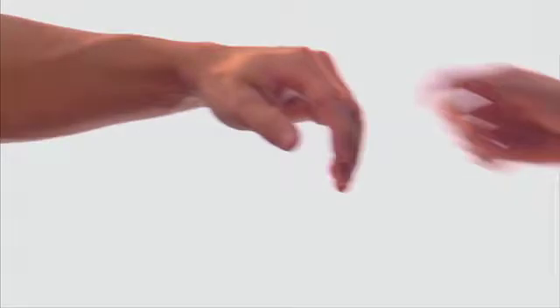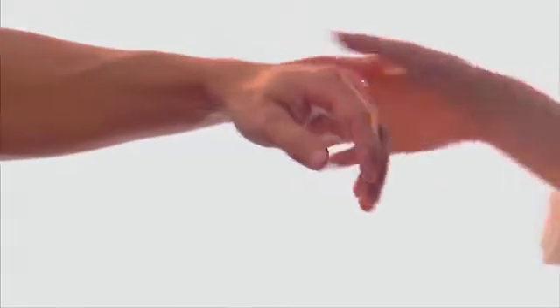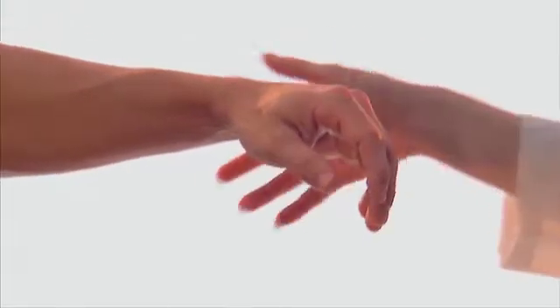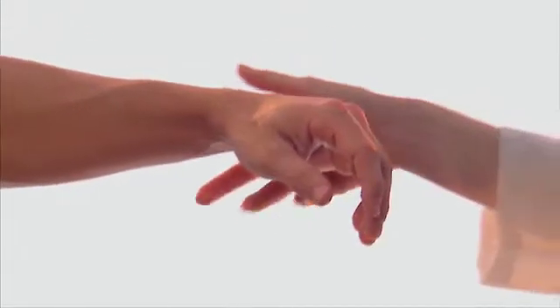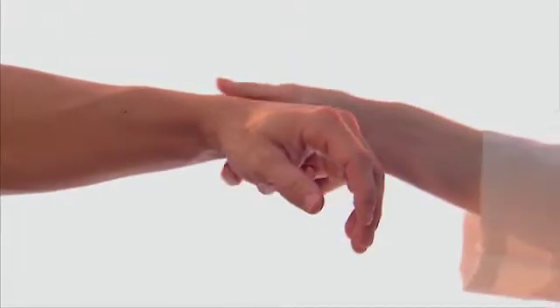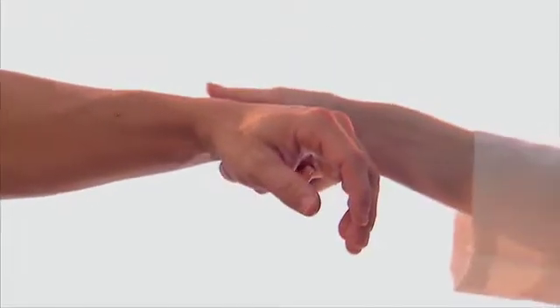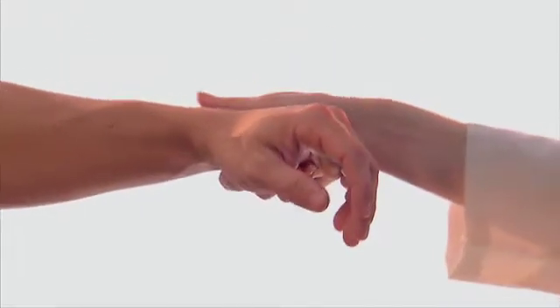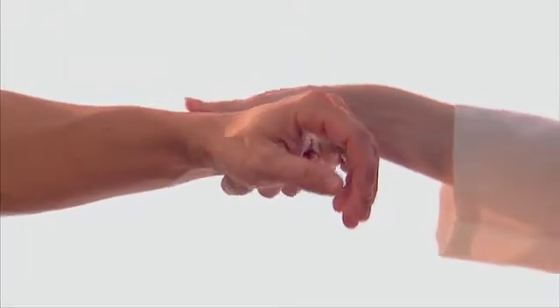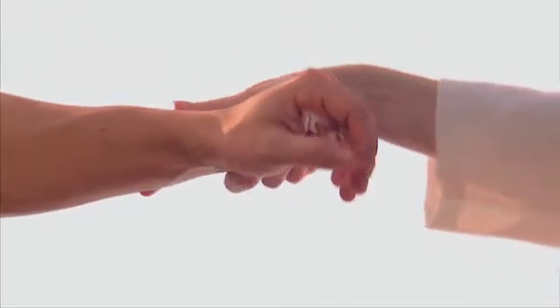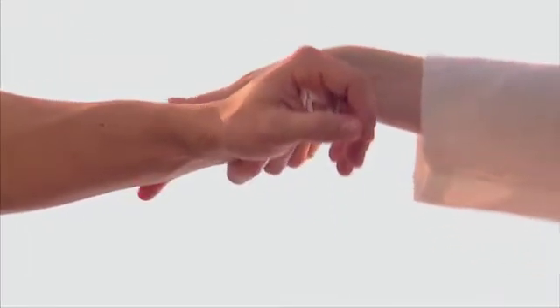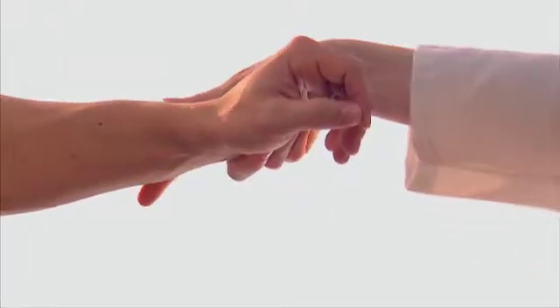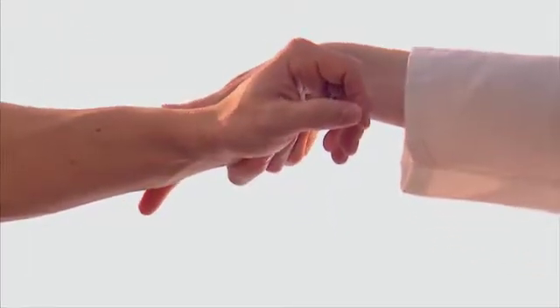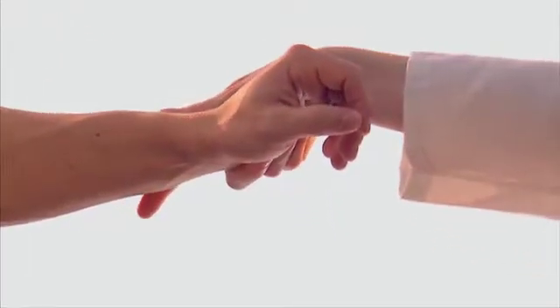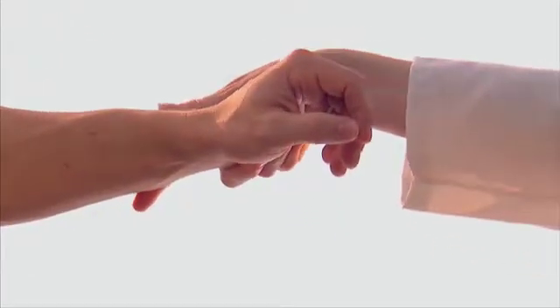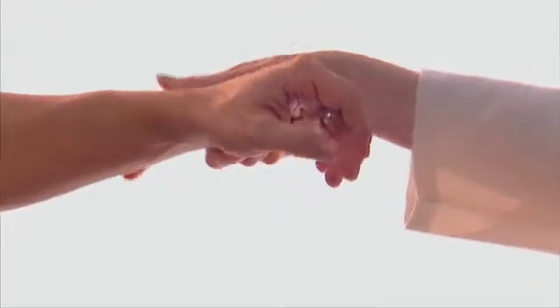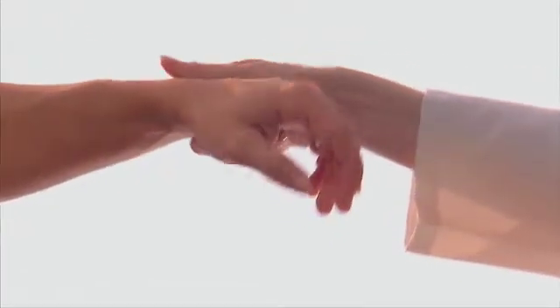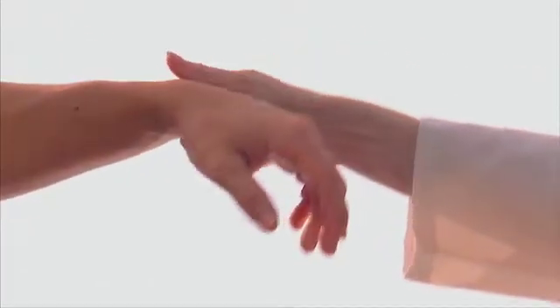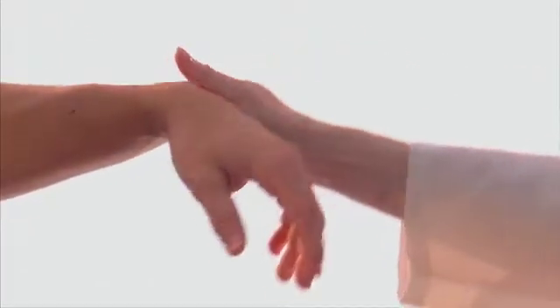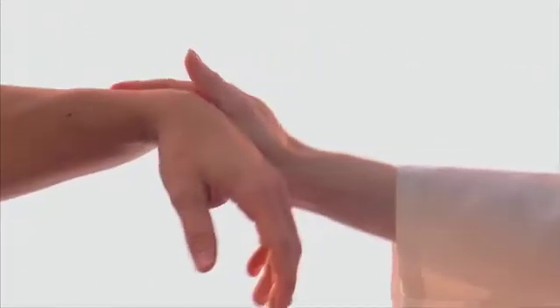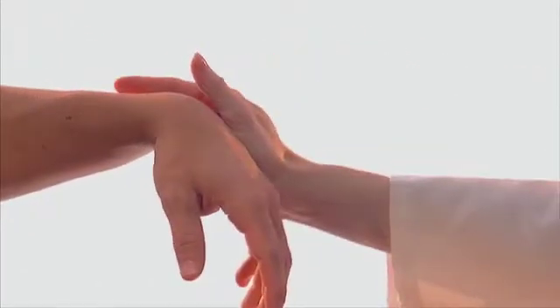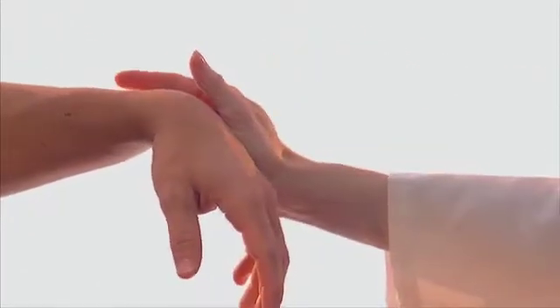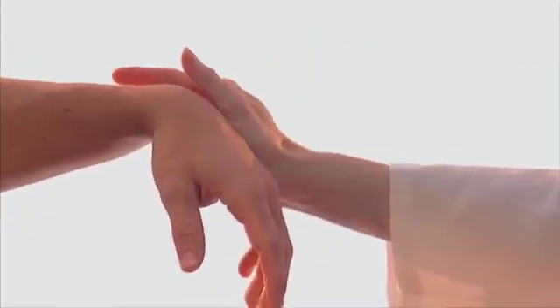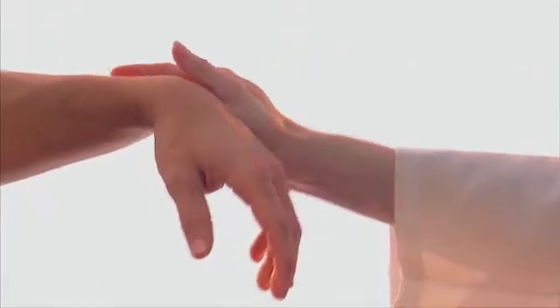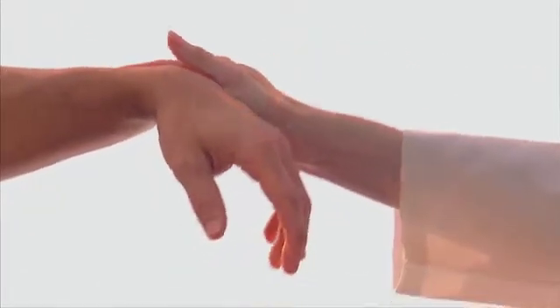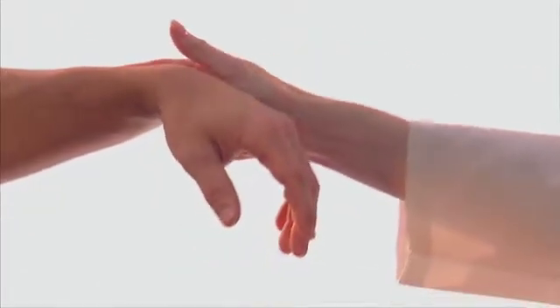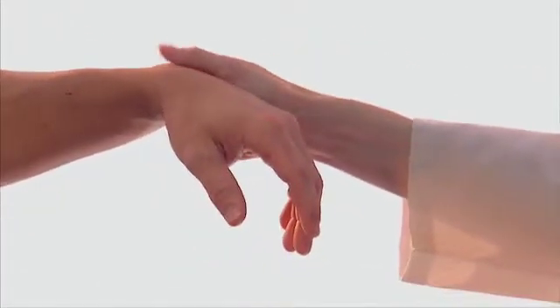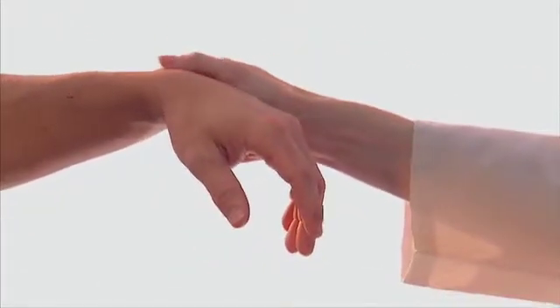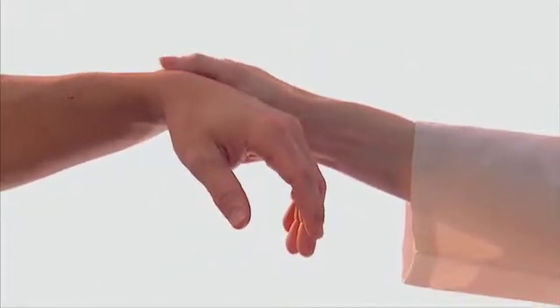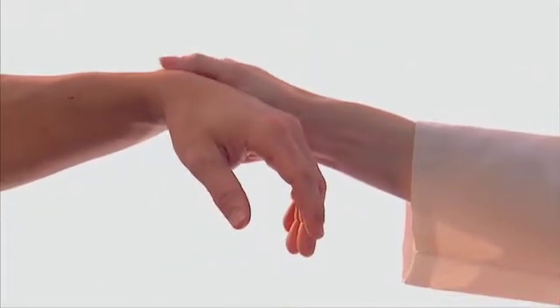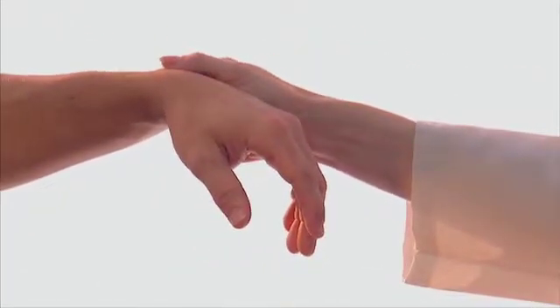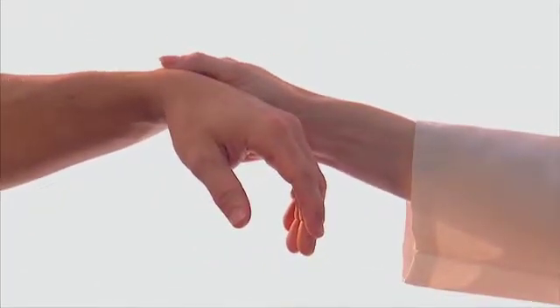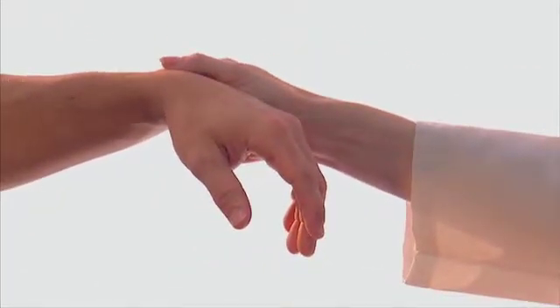Hand and fingers must be positioned properly to allow for full range of motion.